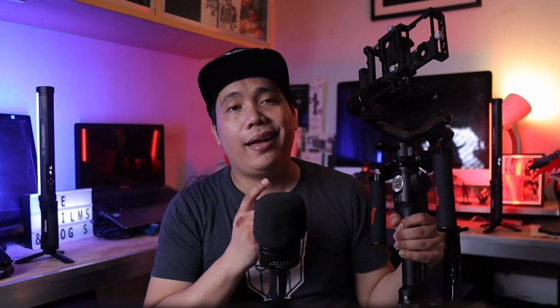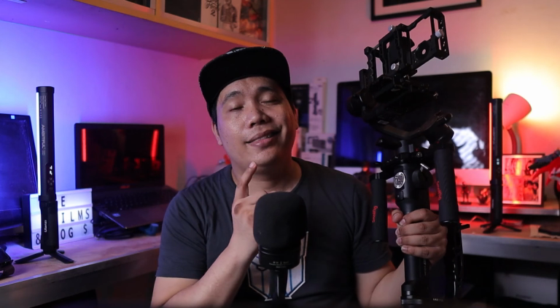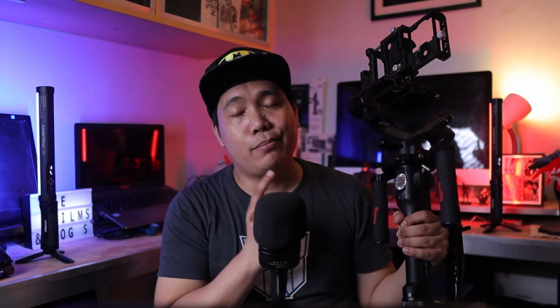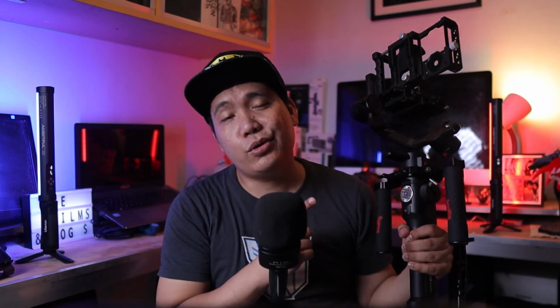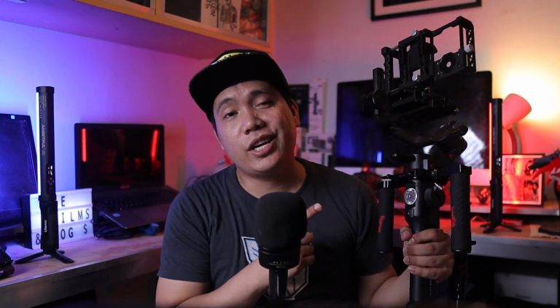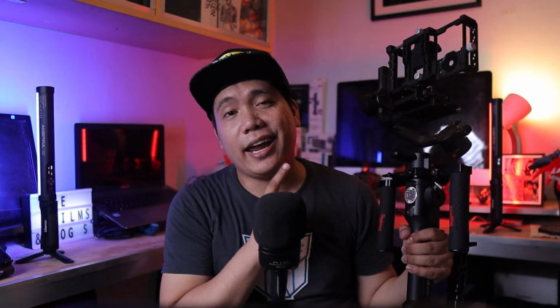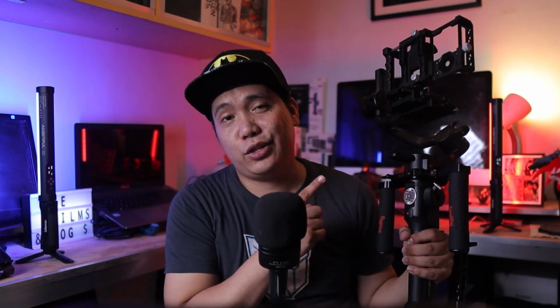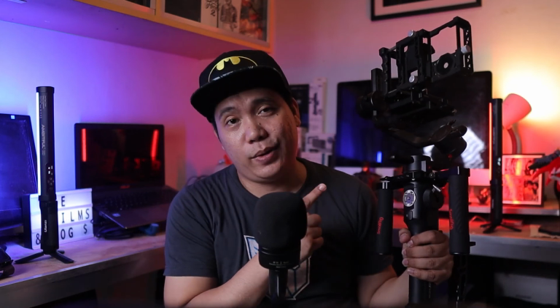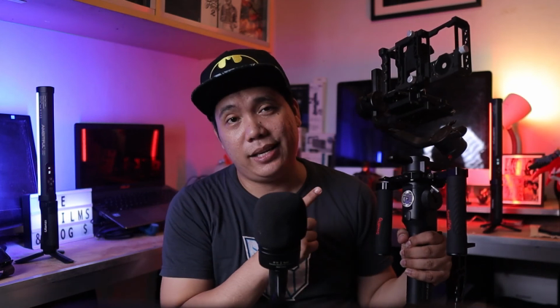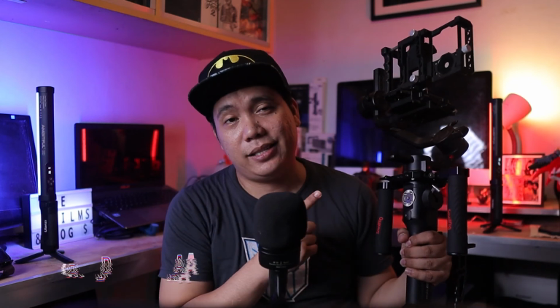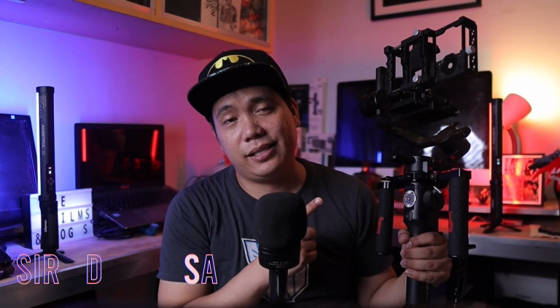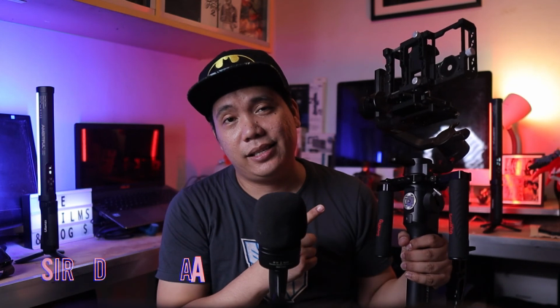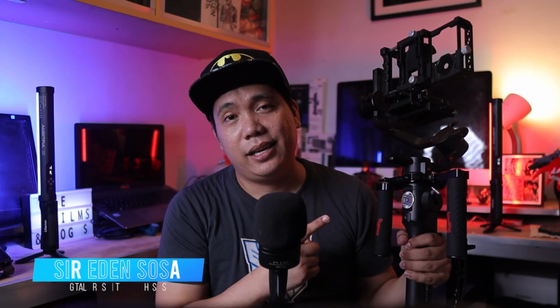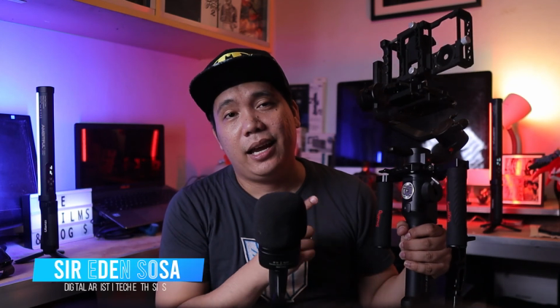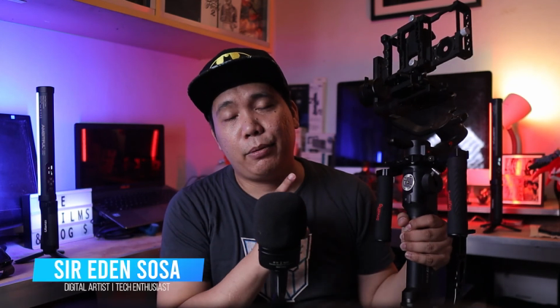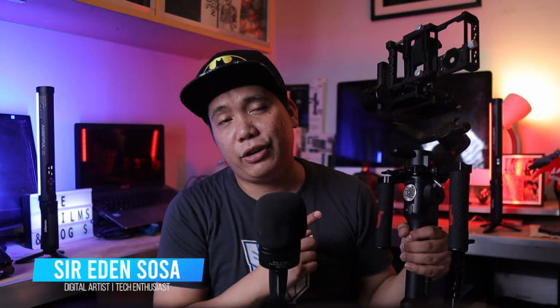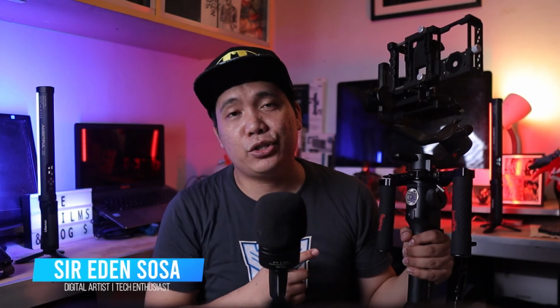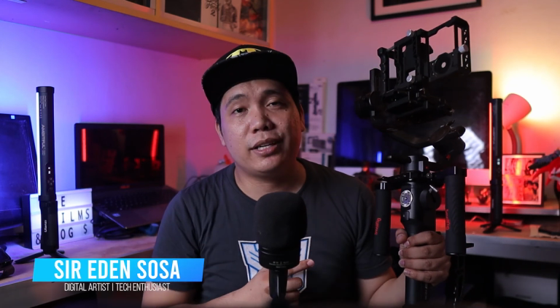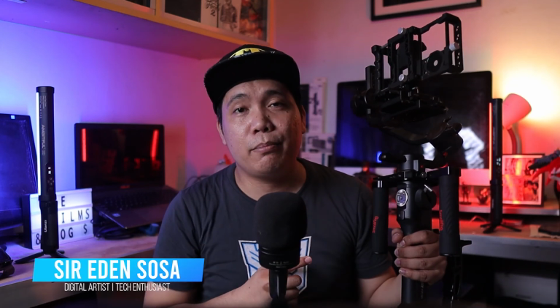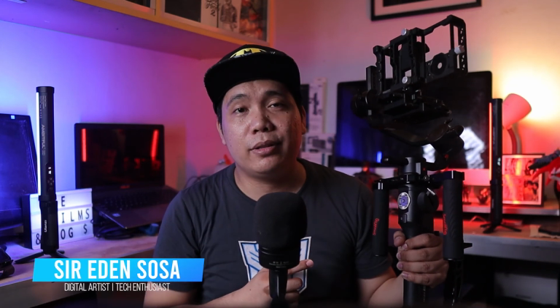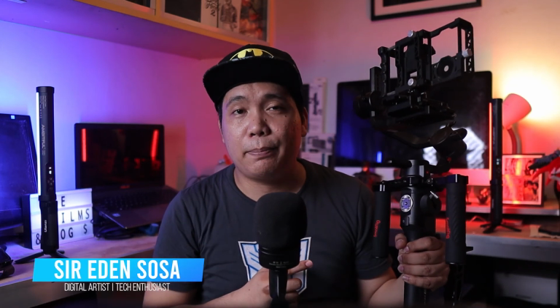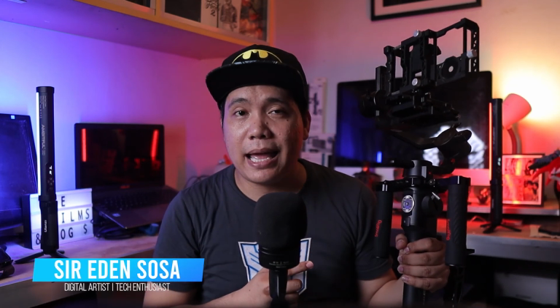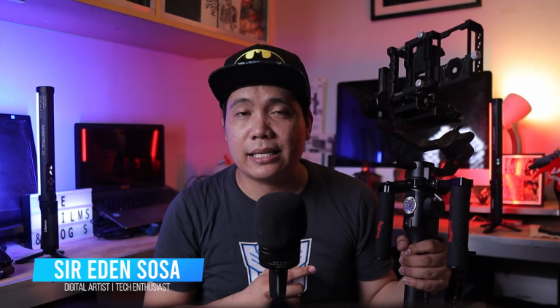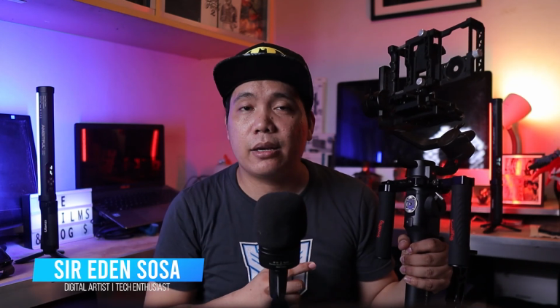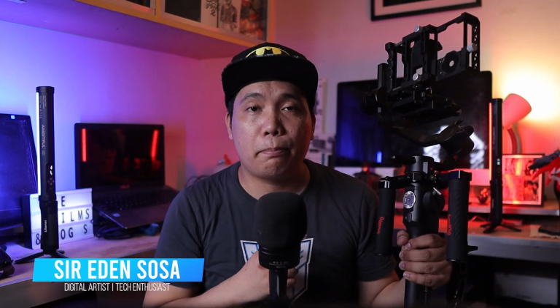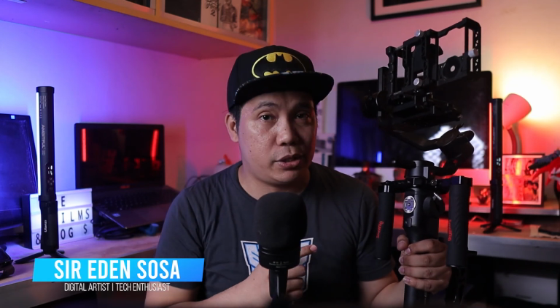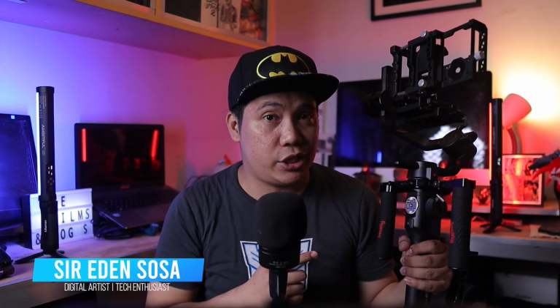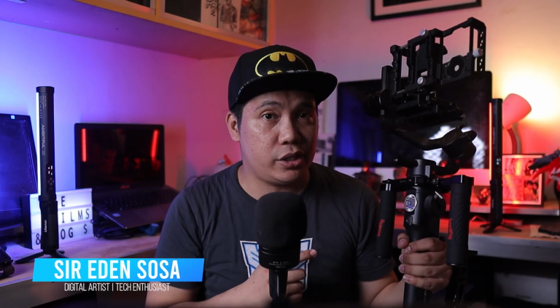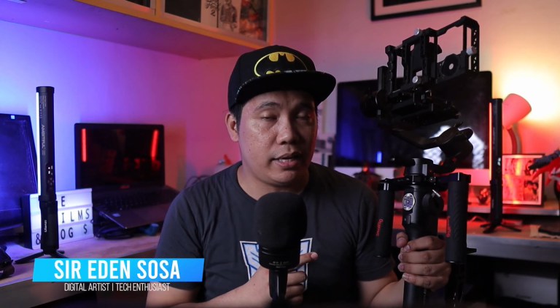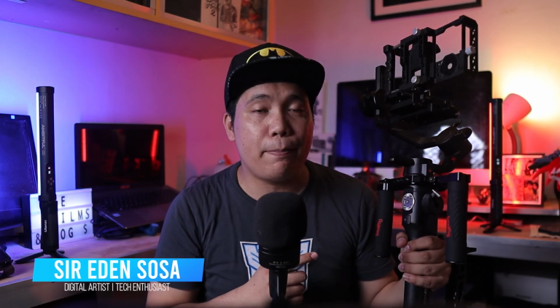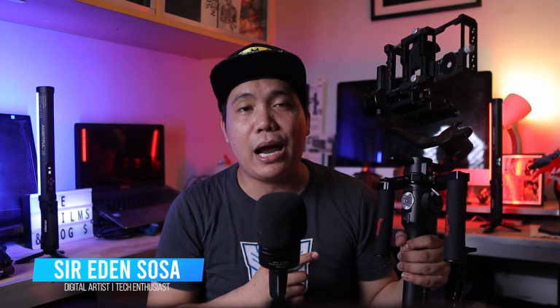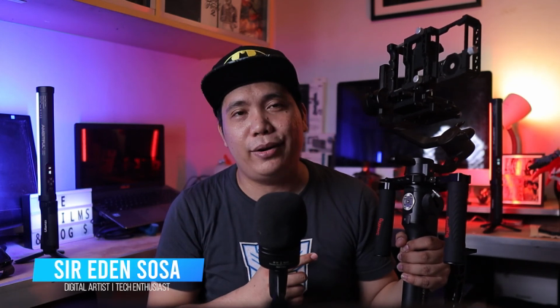The Moza Air 2S, a professional gimbal that packs precision and power.